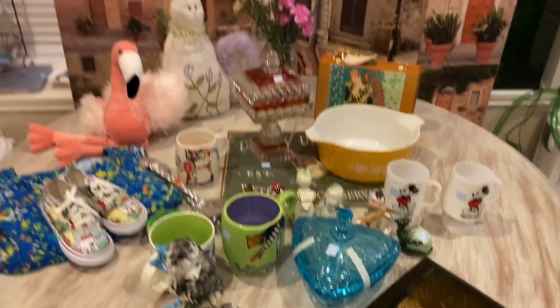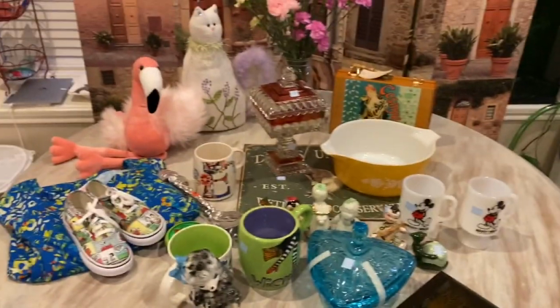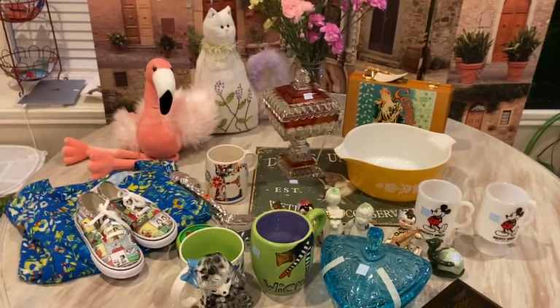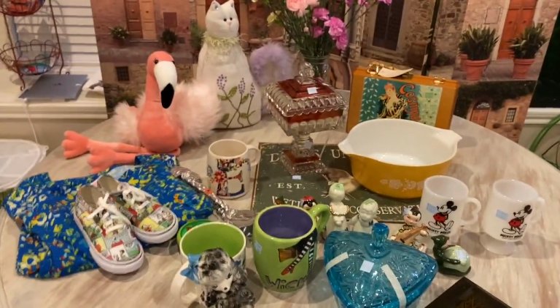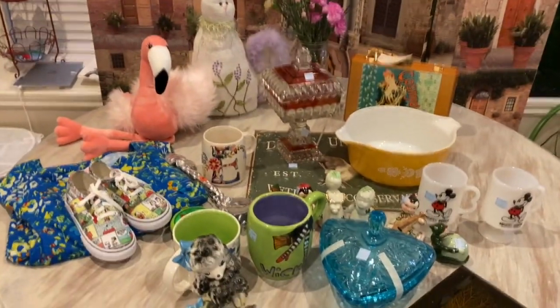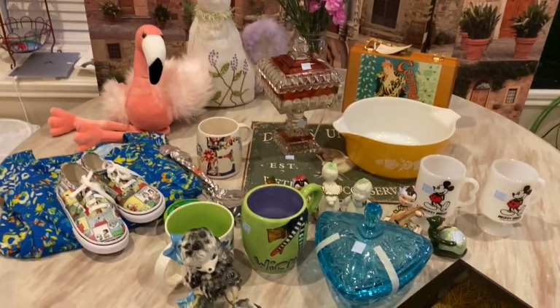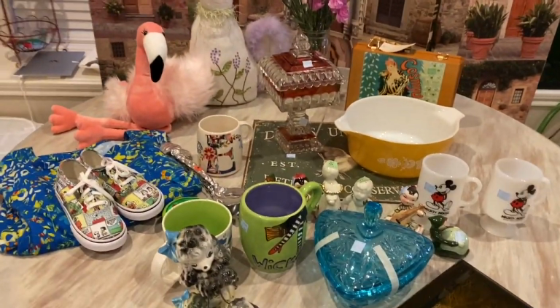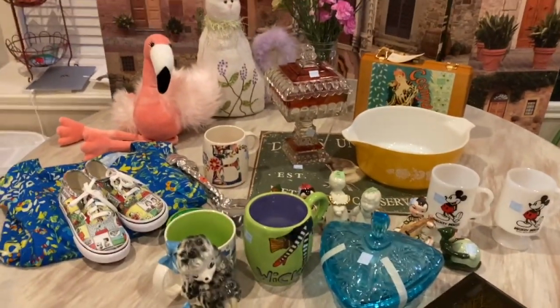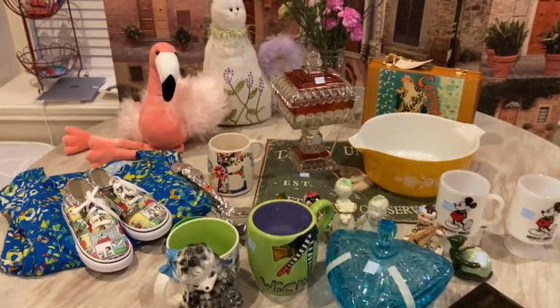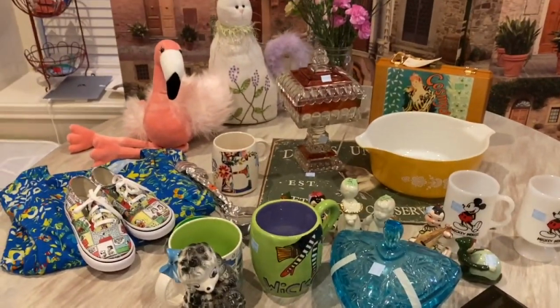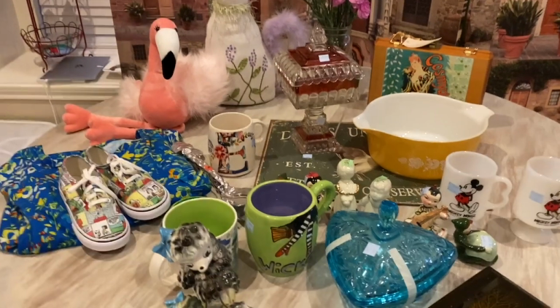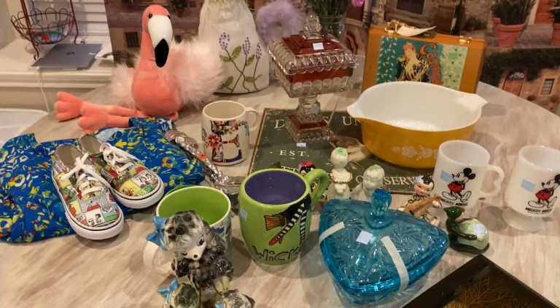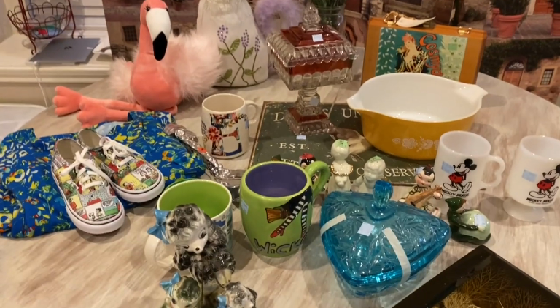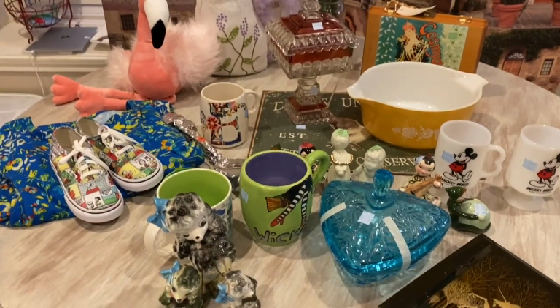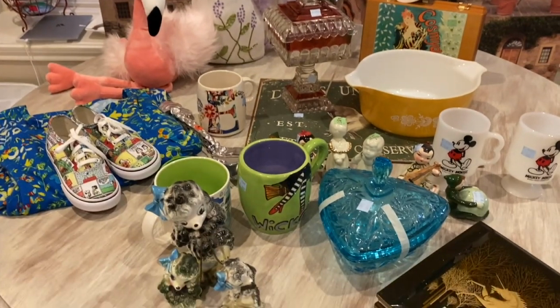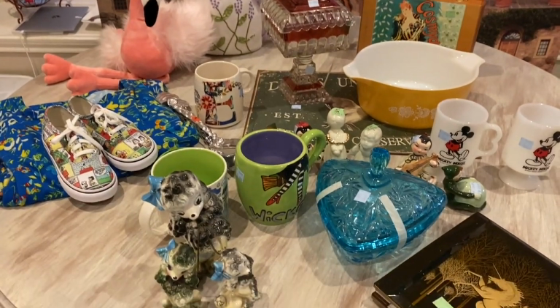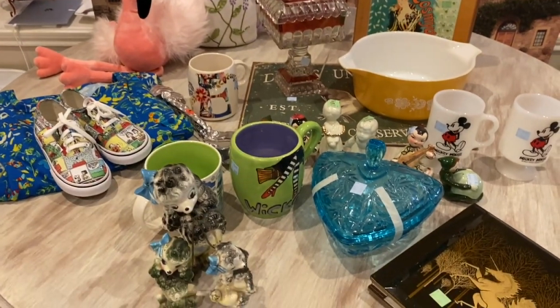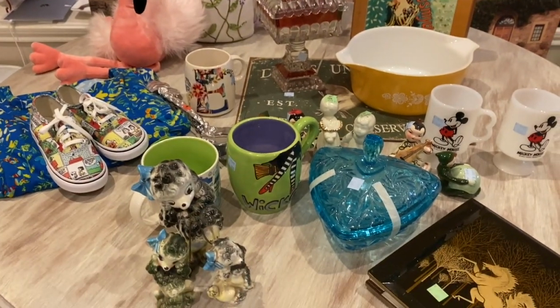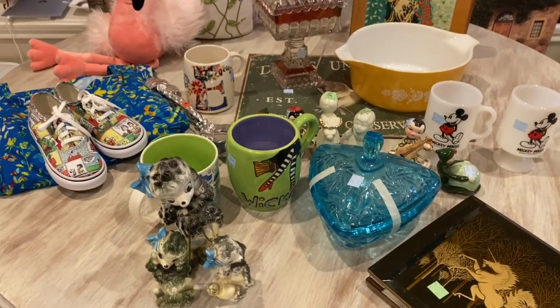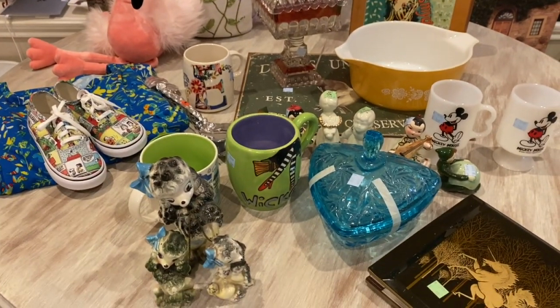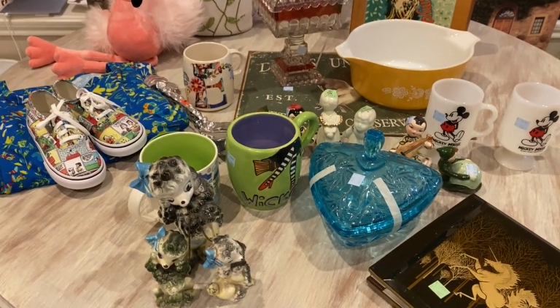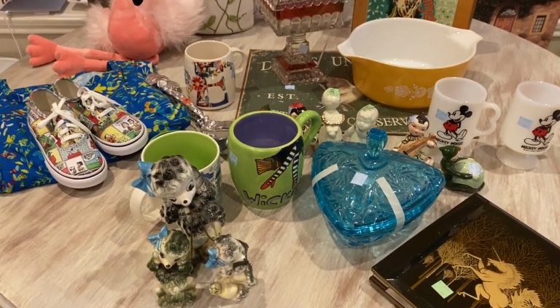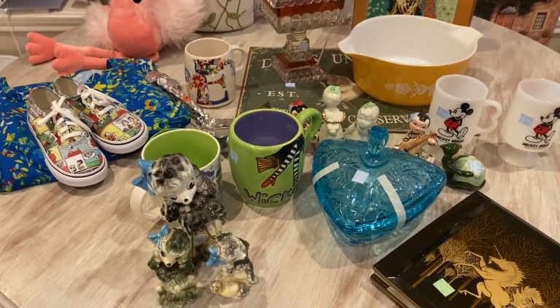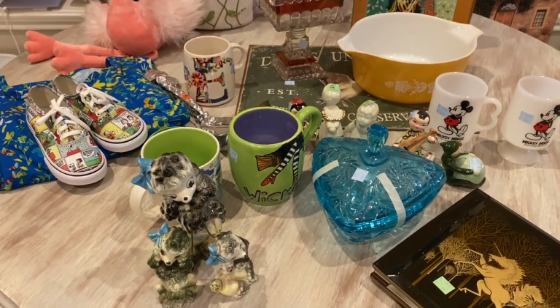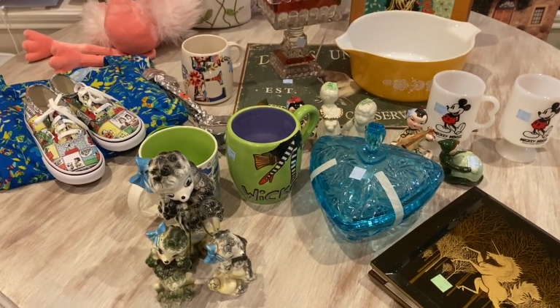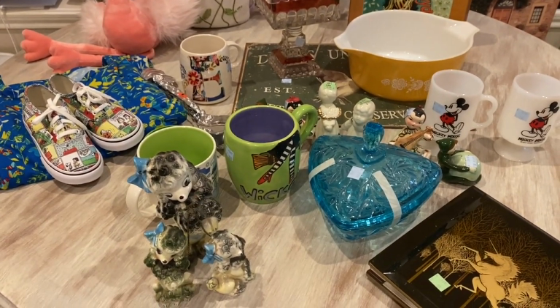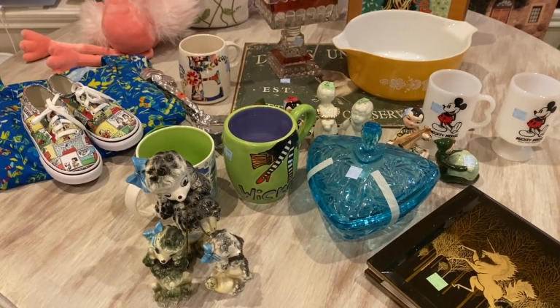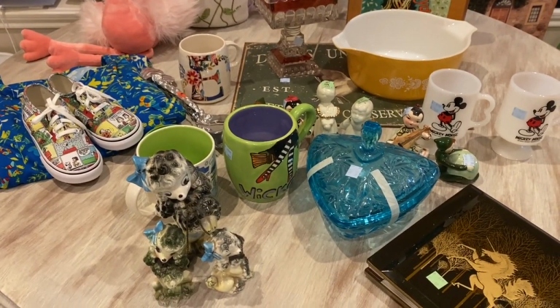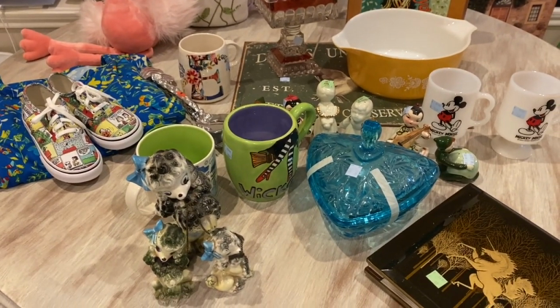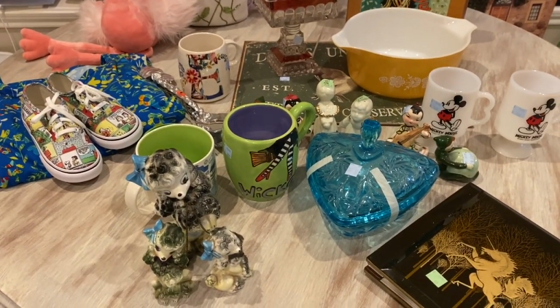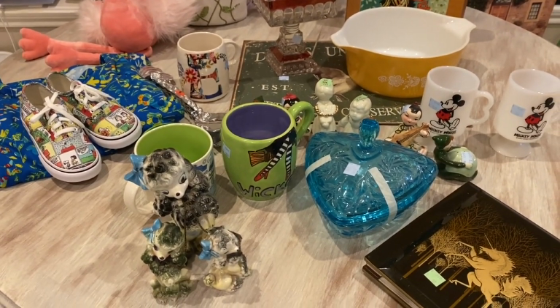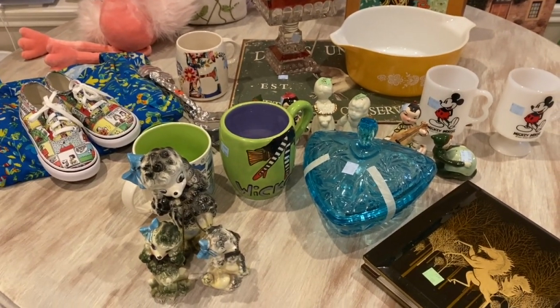Hey everybody, welcome! Today I'm going to be showing you guys some items that I've picked up at Goodwill lately.